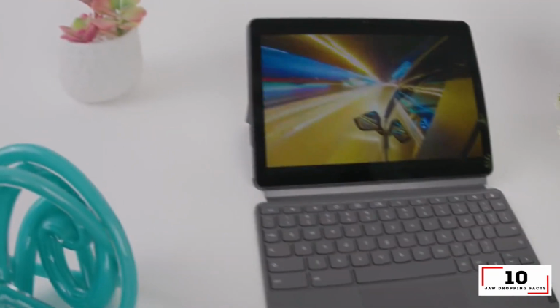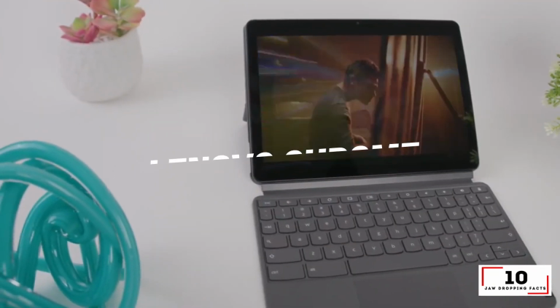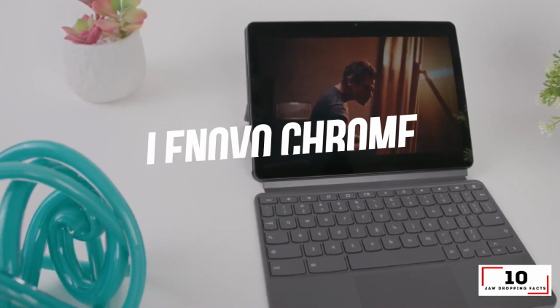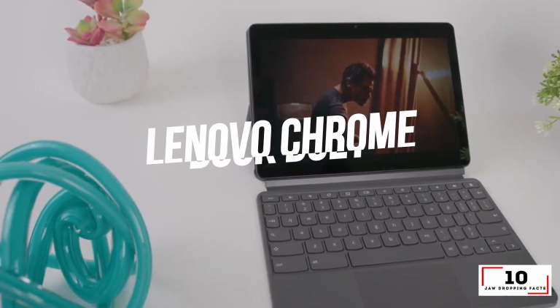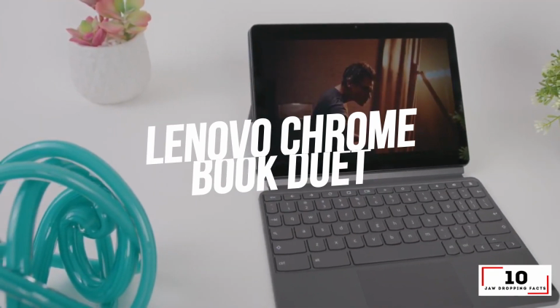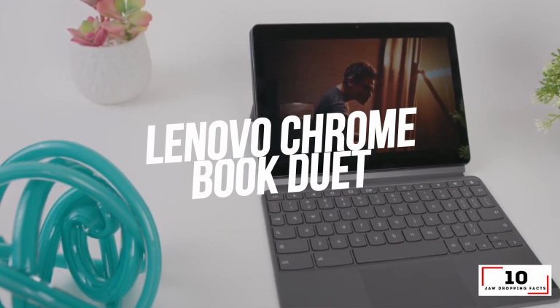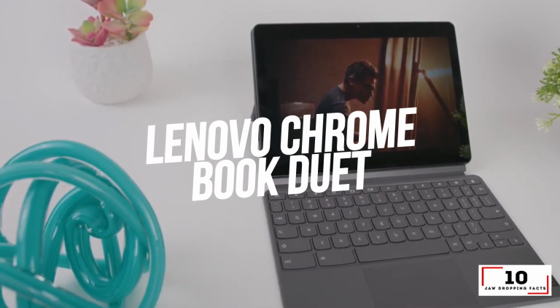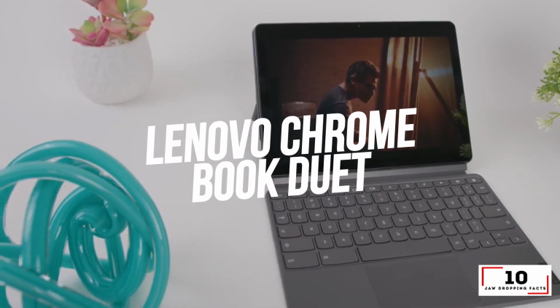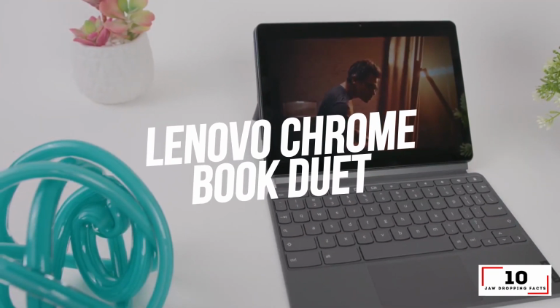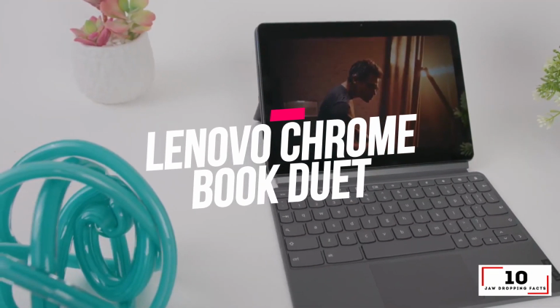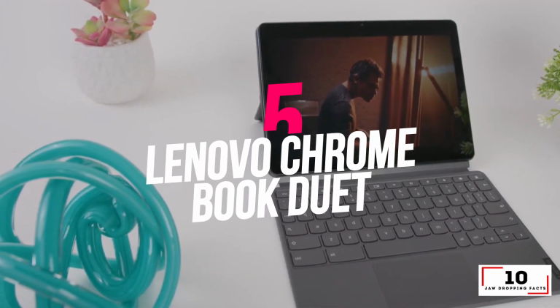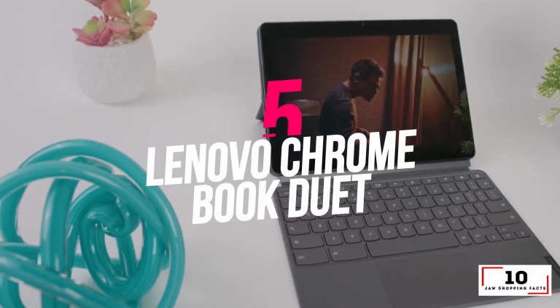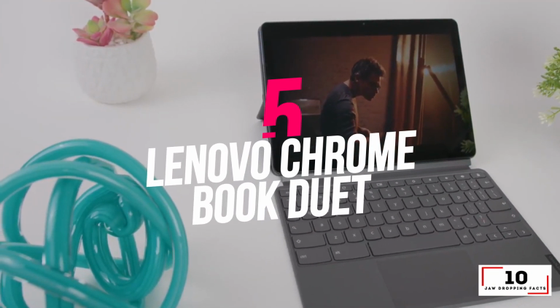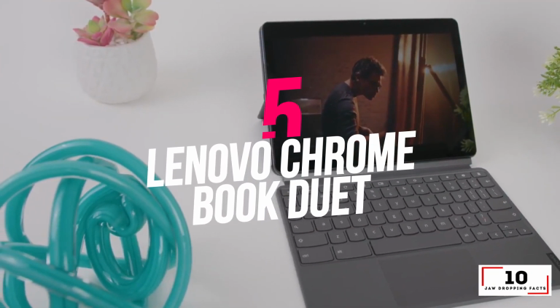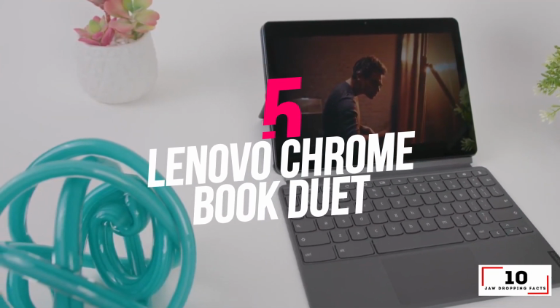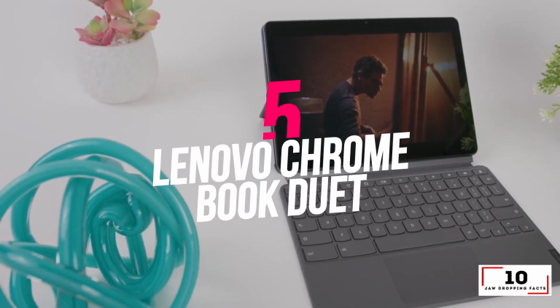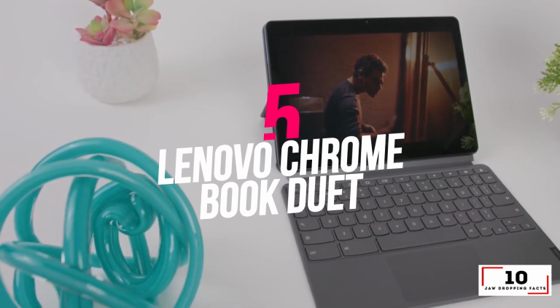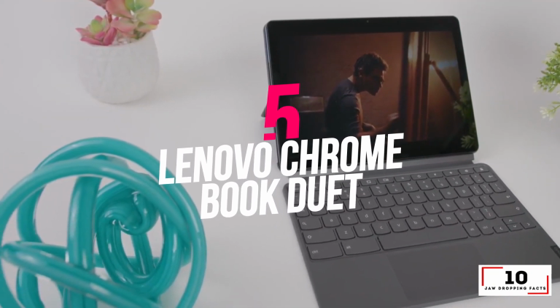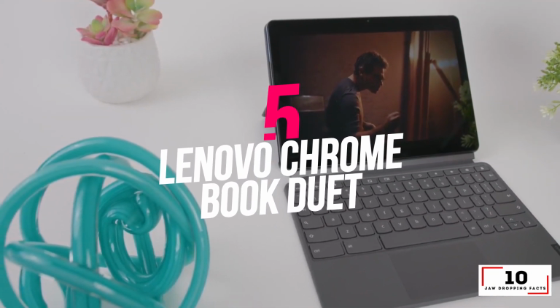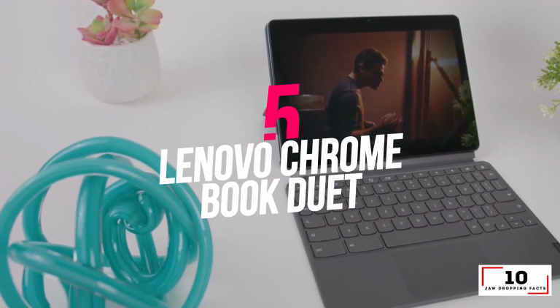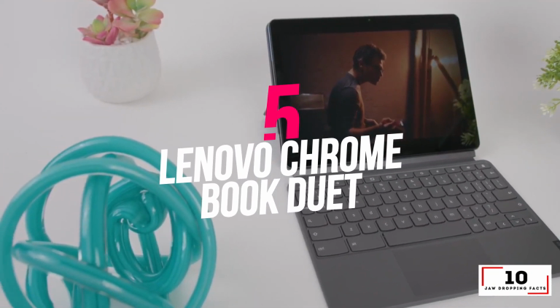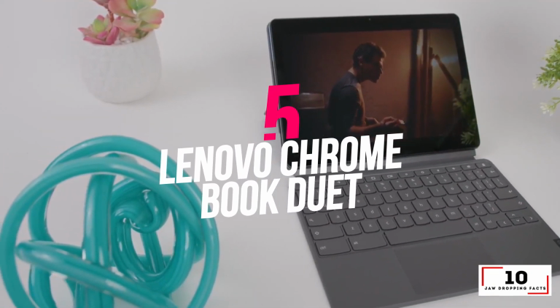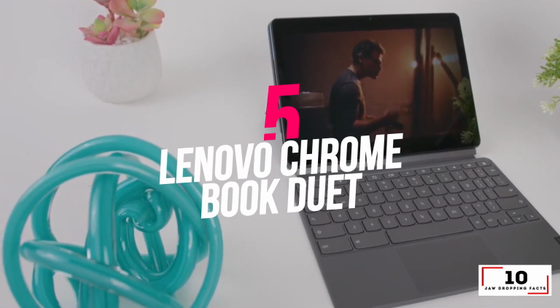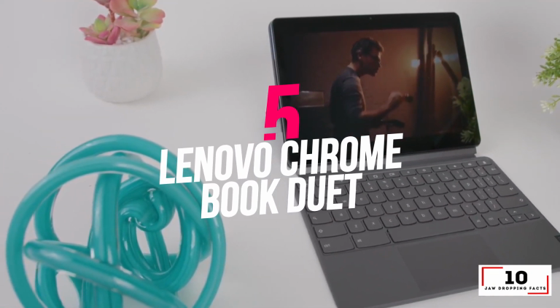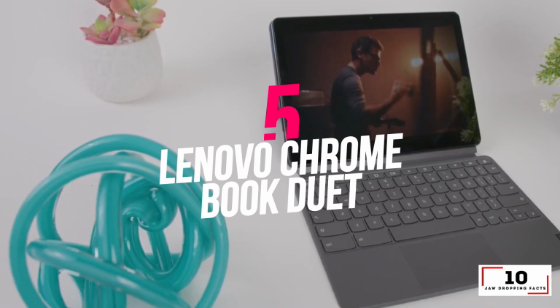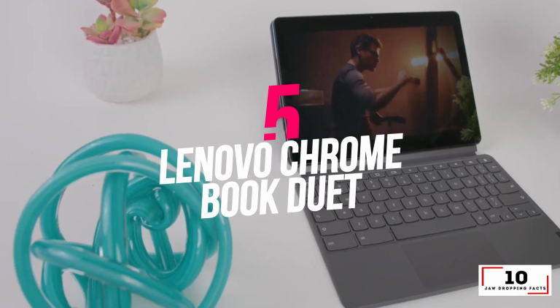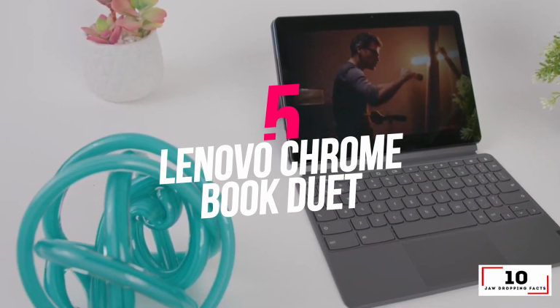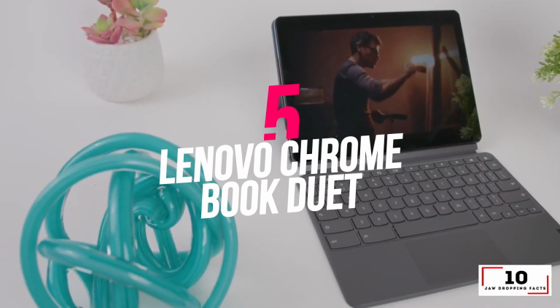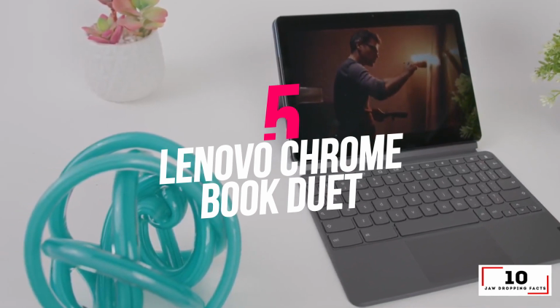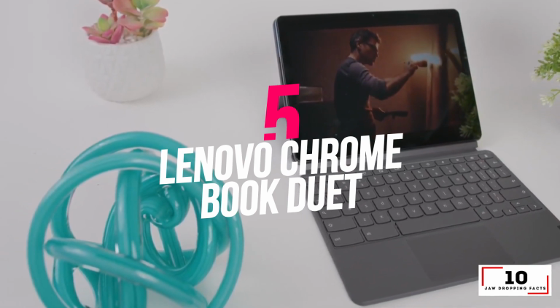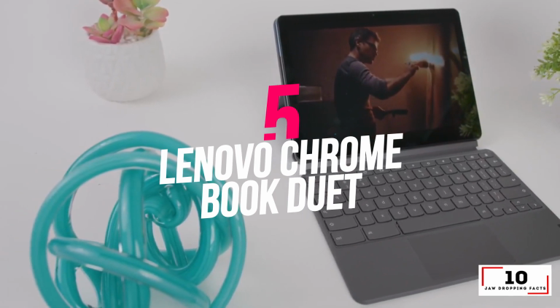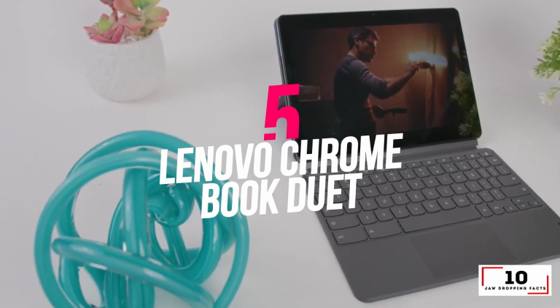Number 5: Lenovo Chromebook Duet — the best Chromebook under $300.